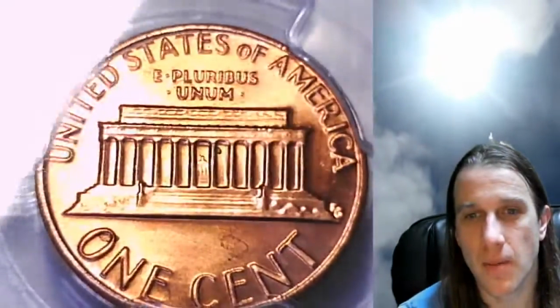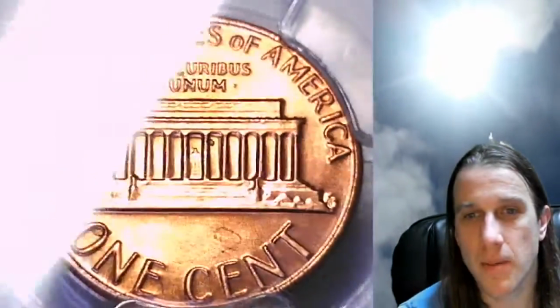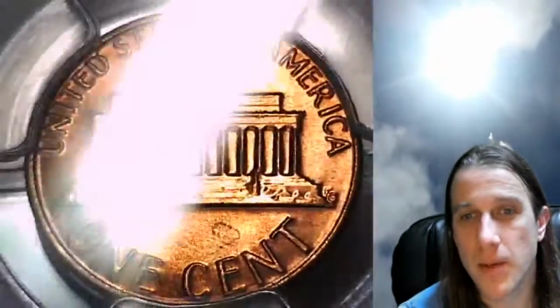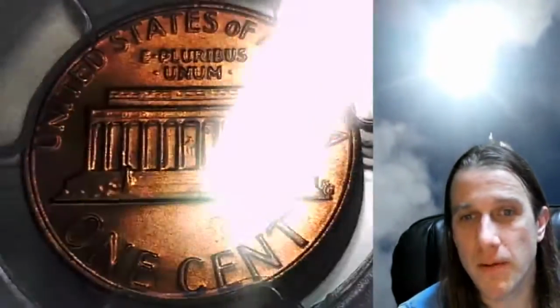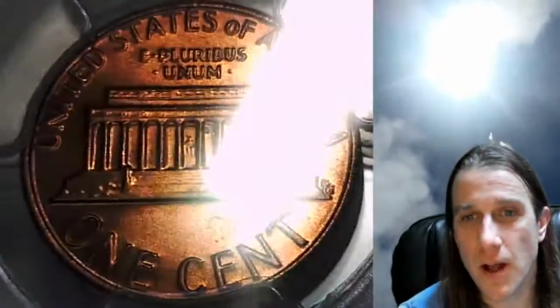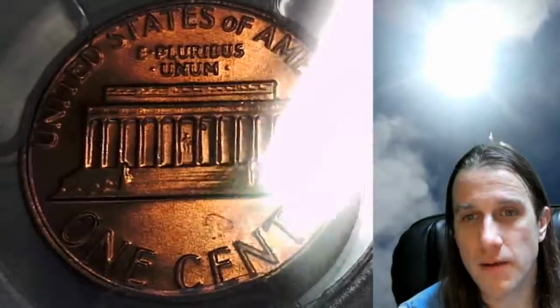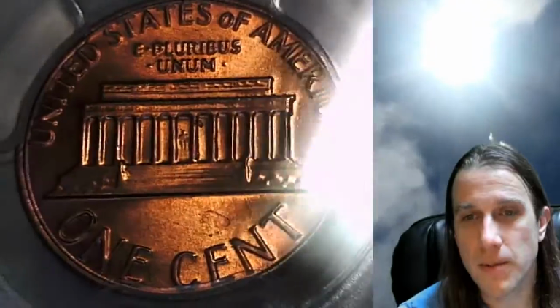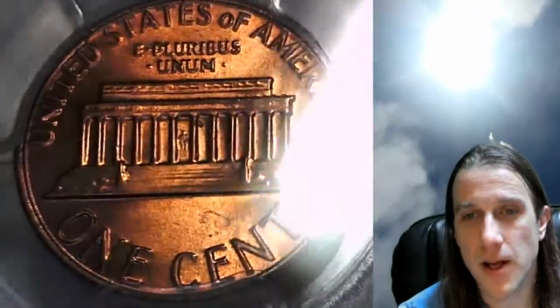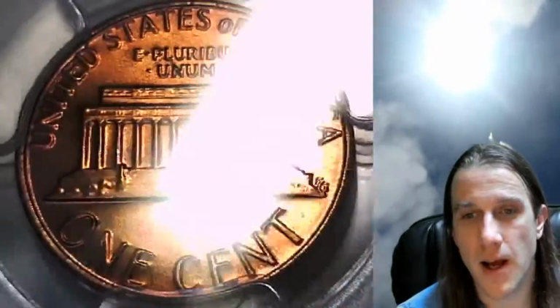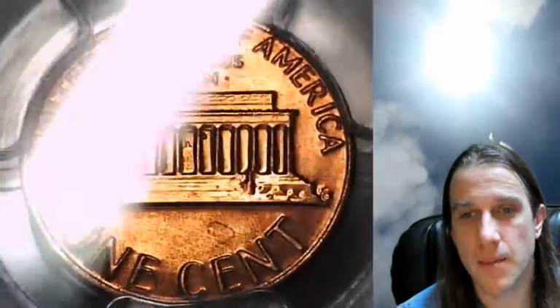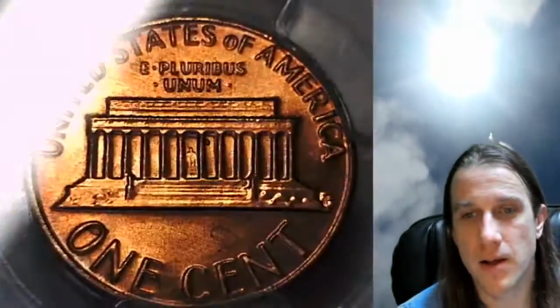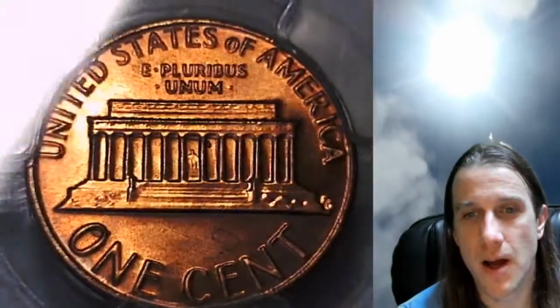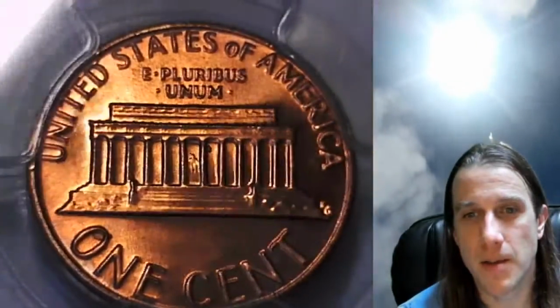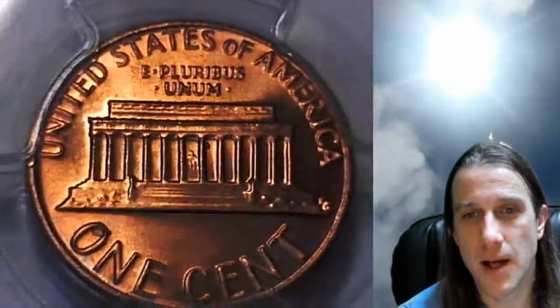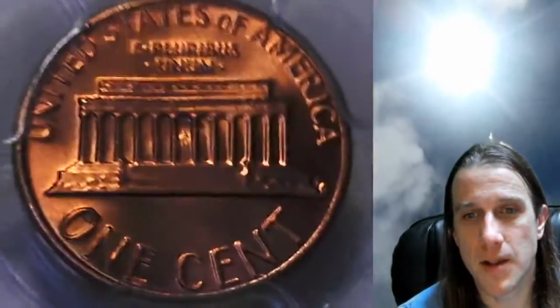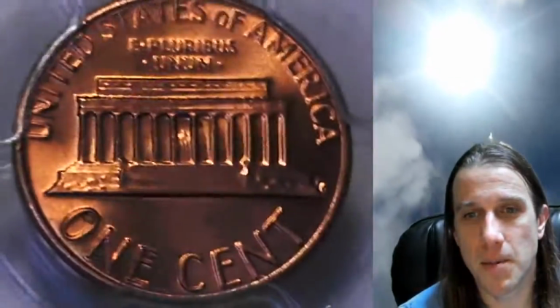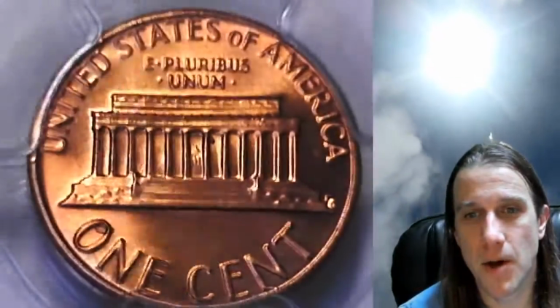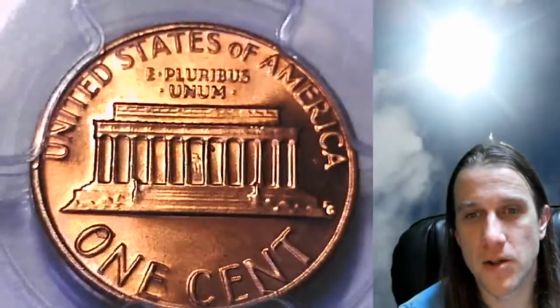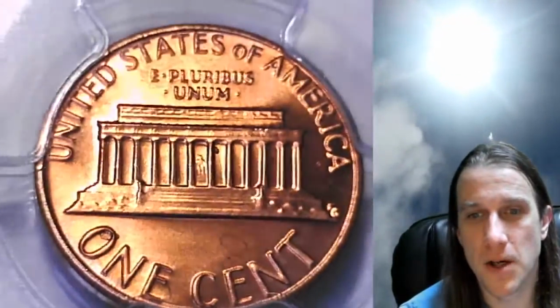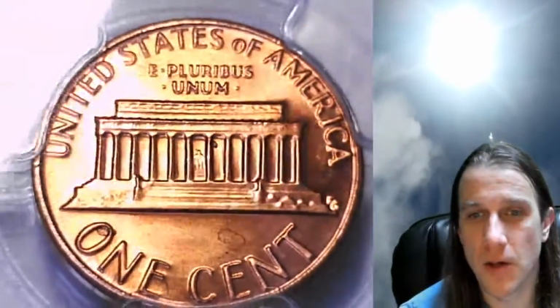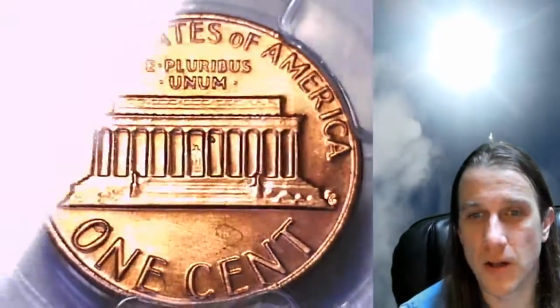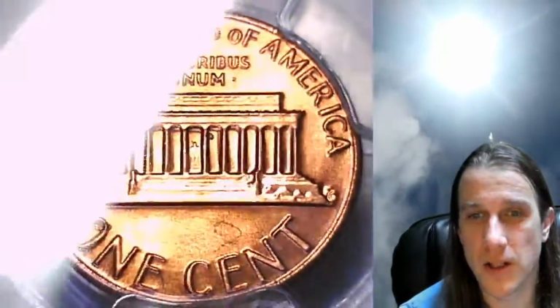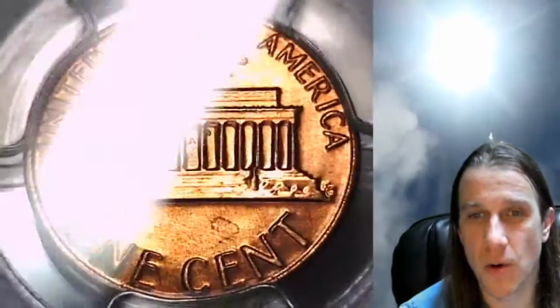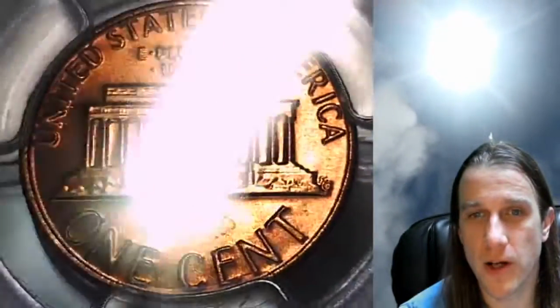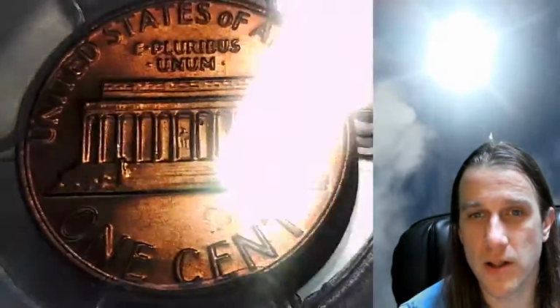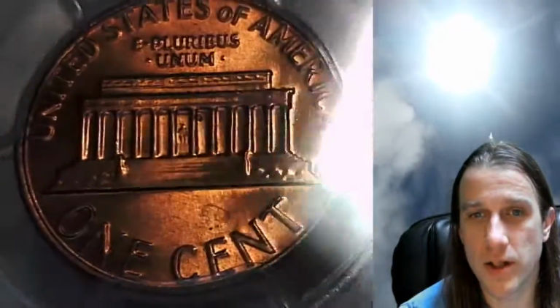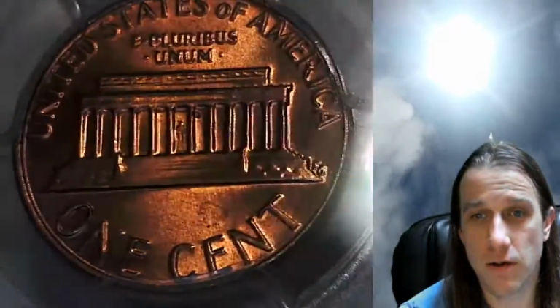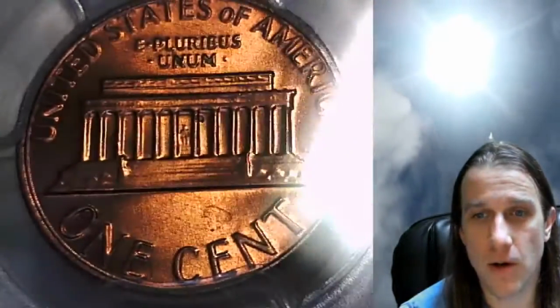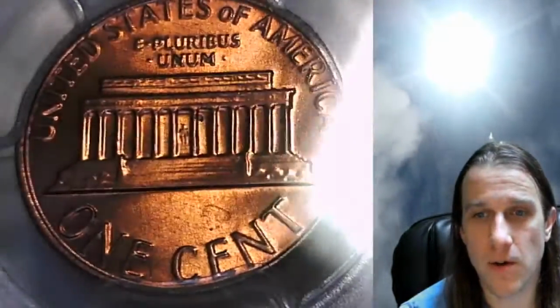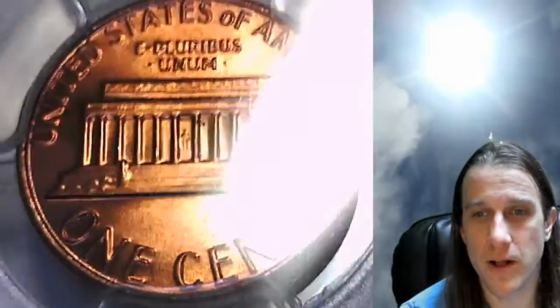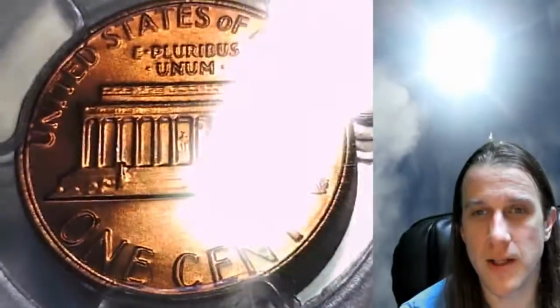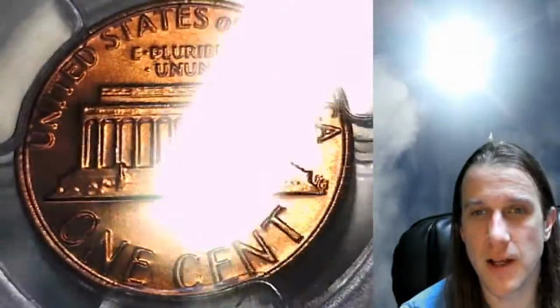I'm going to be having a live stream tonight at about 9pm. It's going to be a bonus stream. We're going to look at some coin concentrate from my coin roll hunting days.